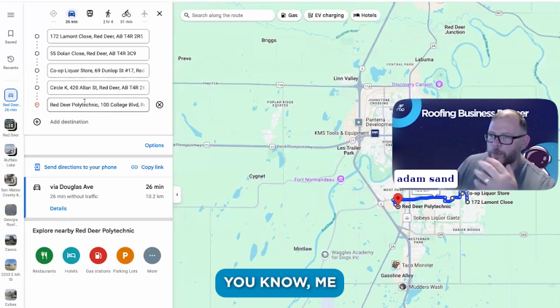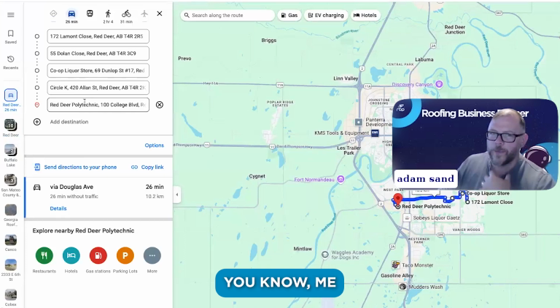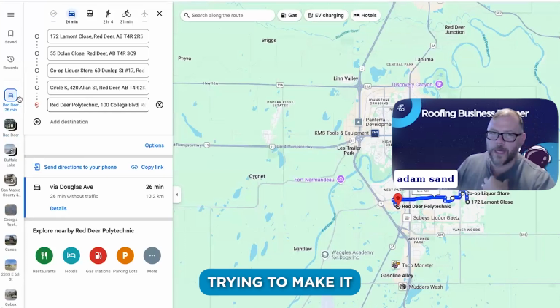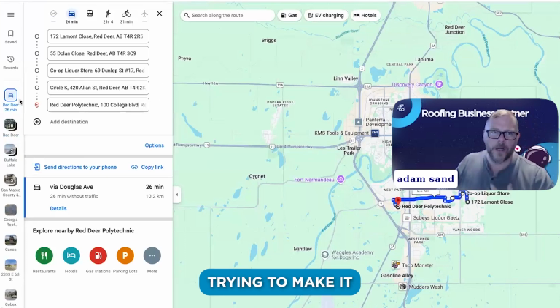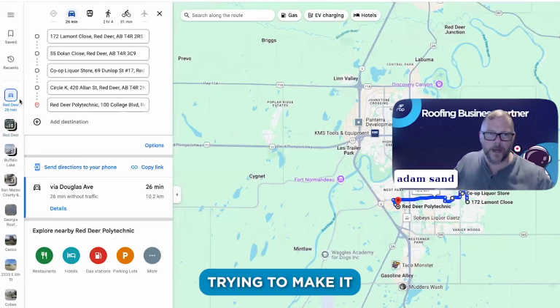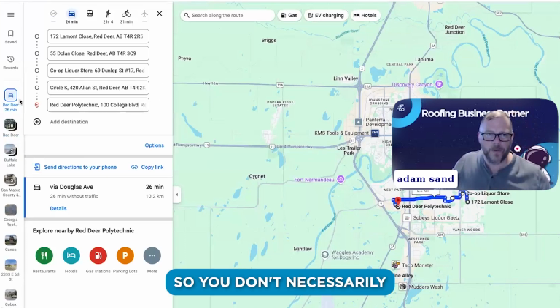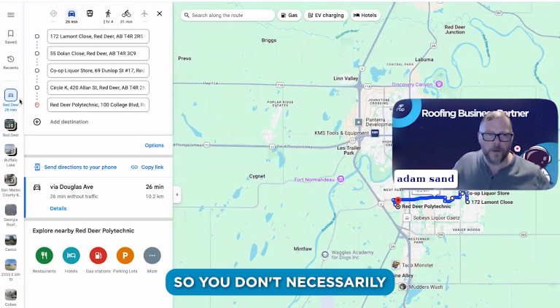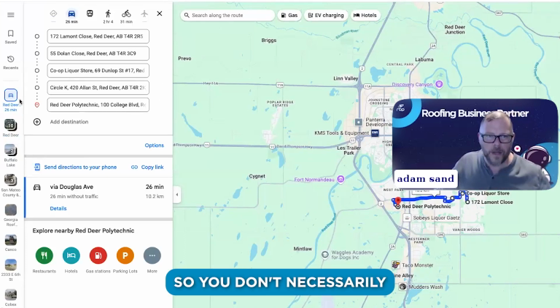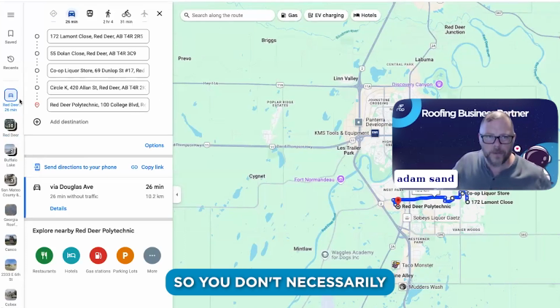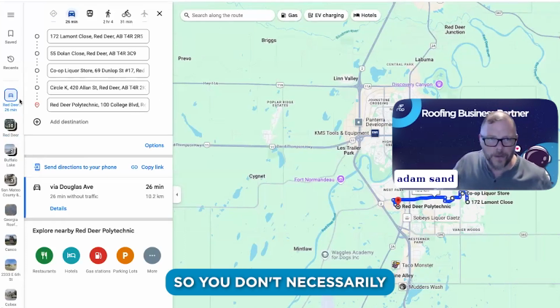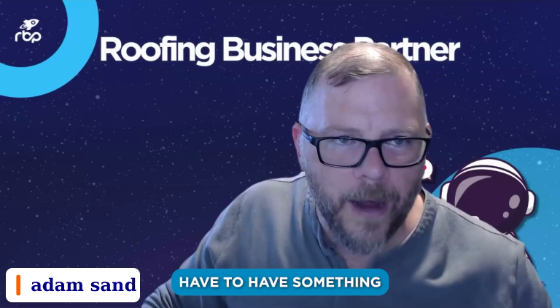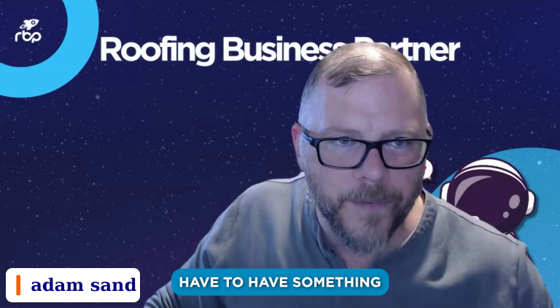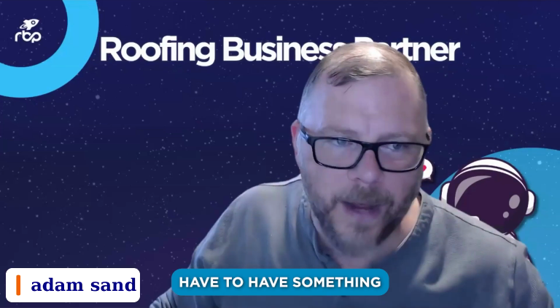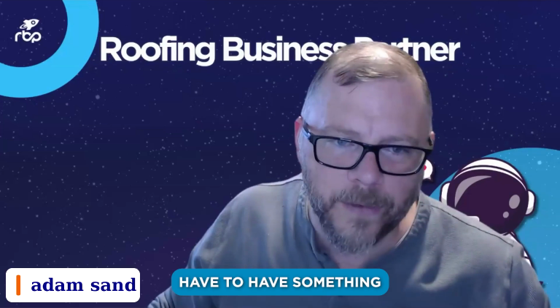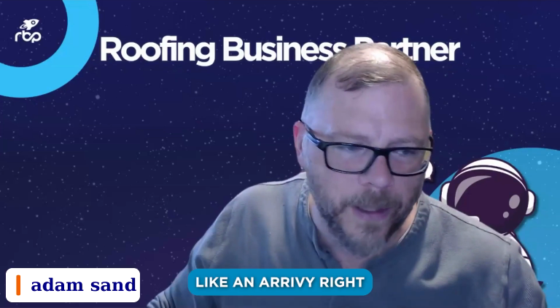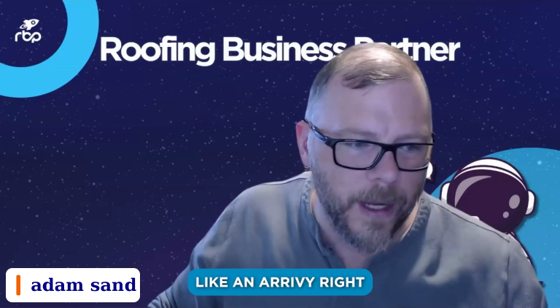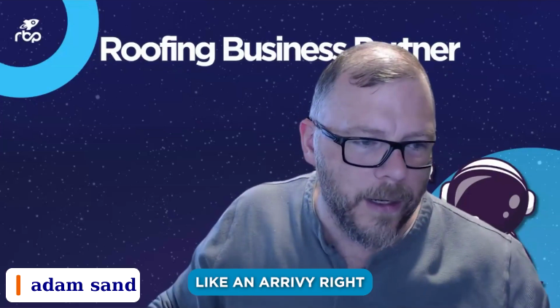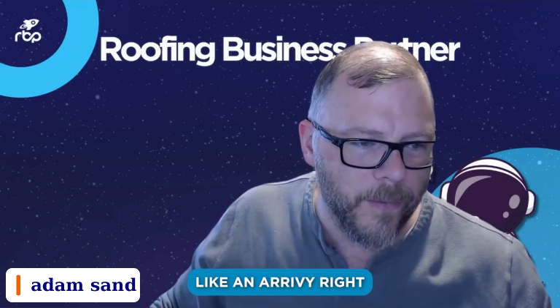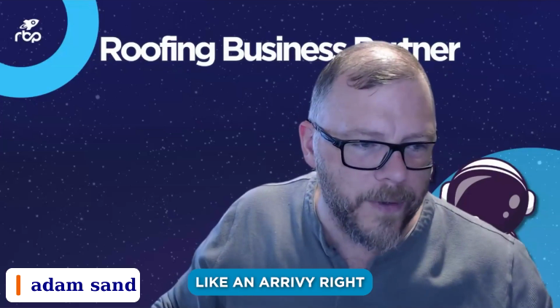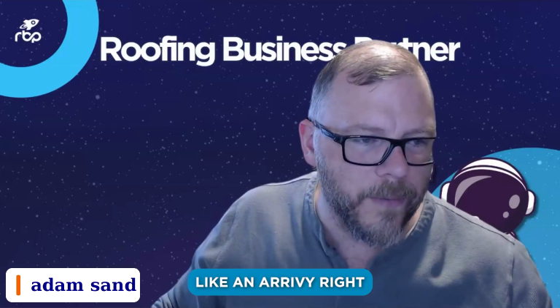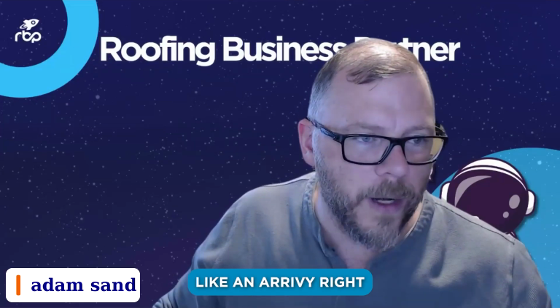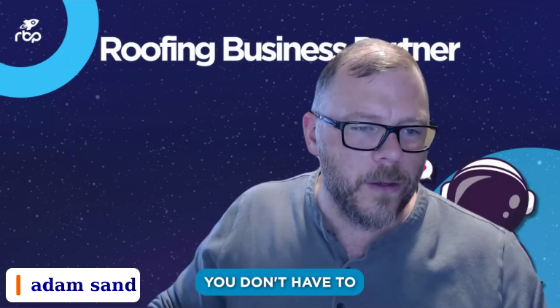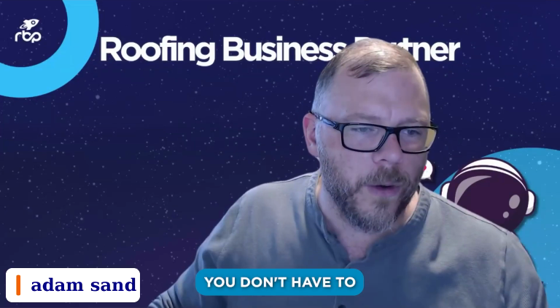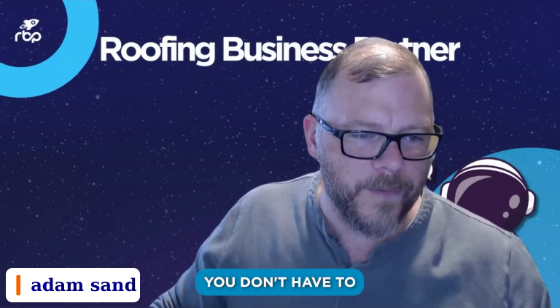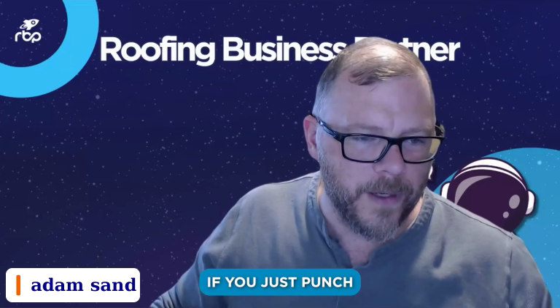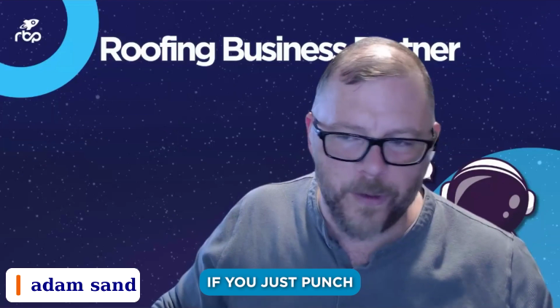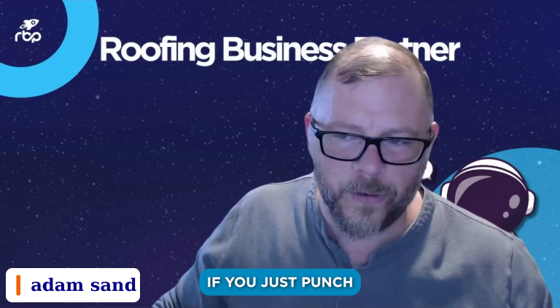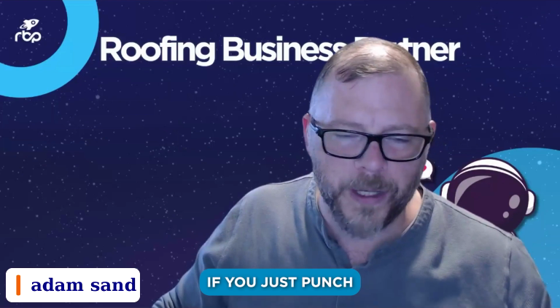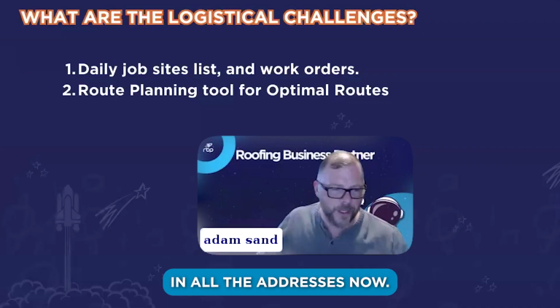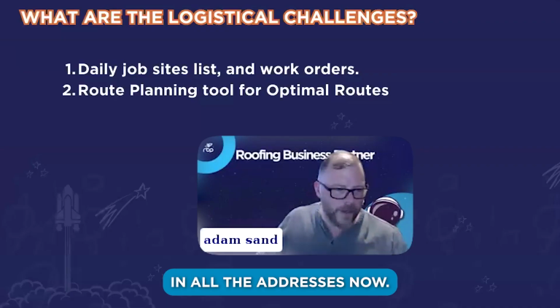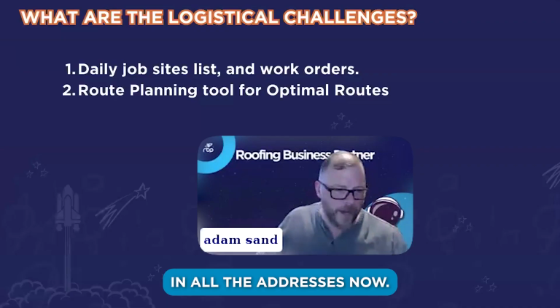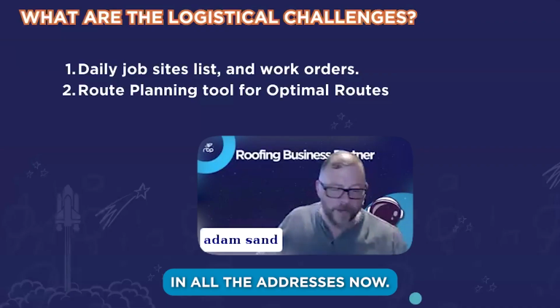This is just one way to make it so you don't necessarily have to have something like Arrivy. If you just punch in all the addresses, you can do it manually.